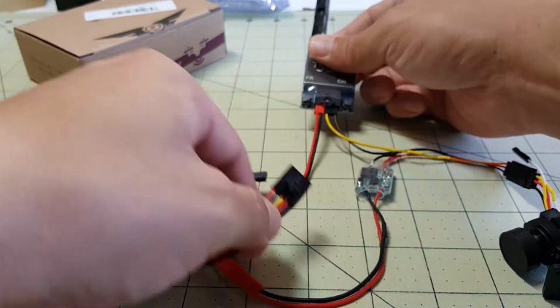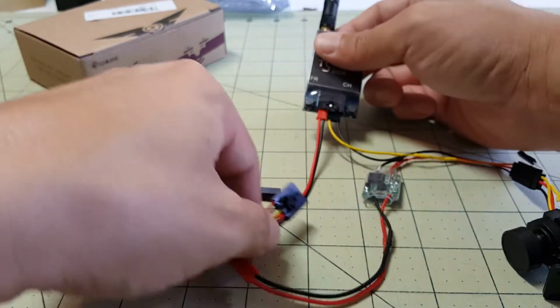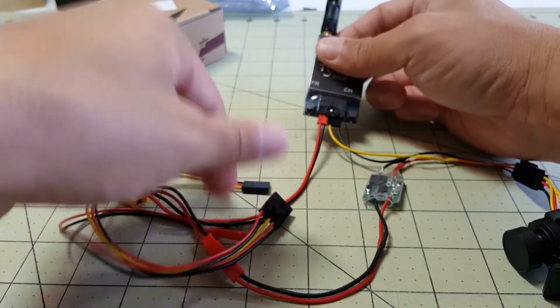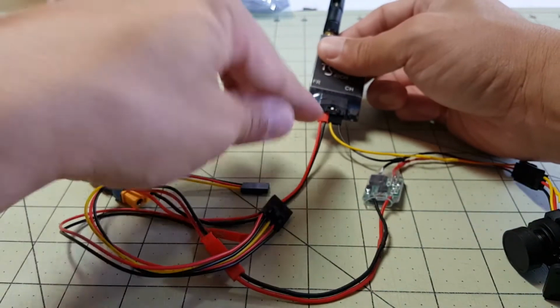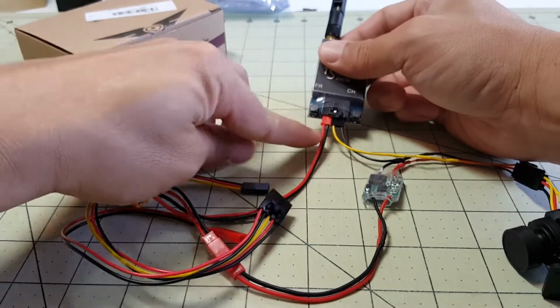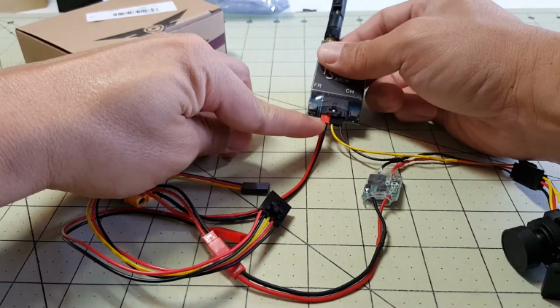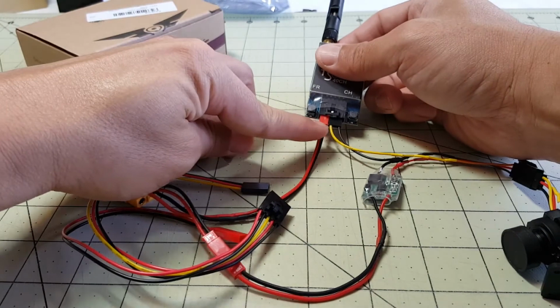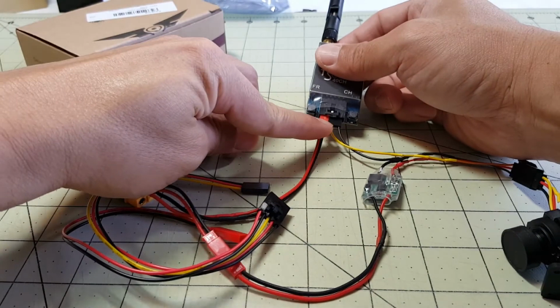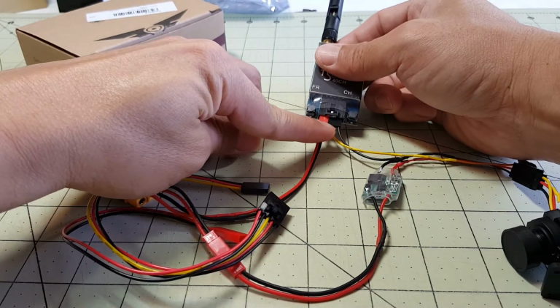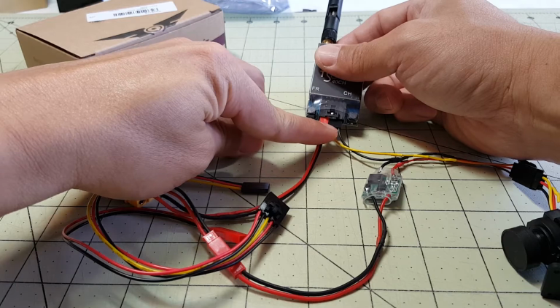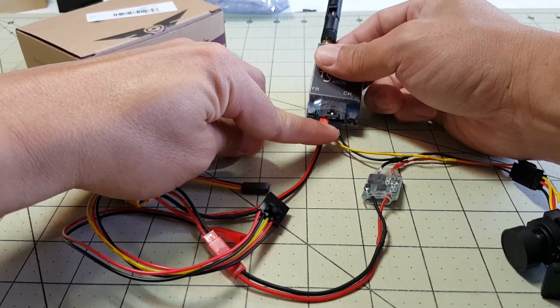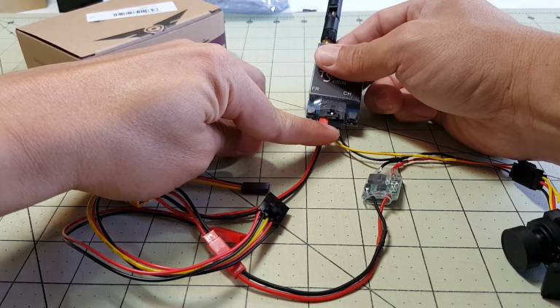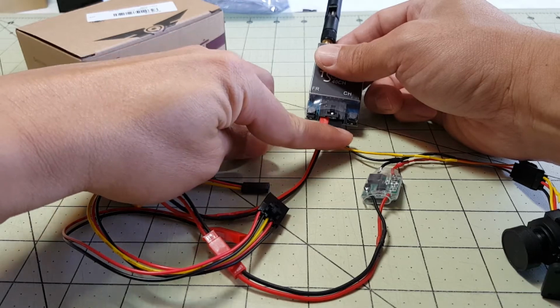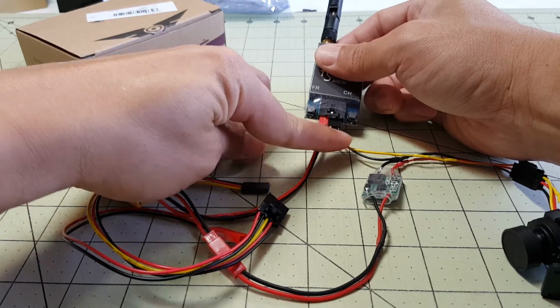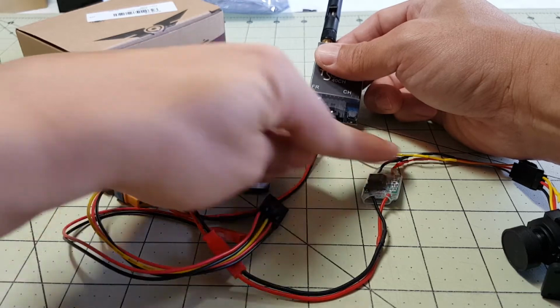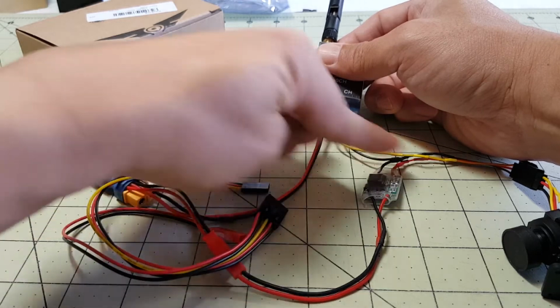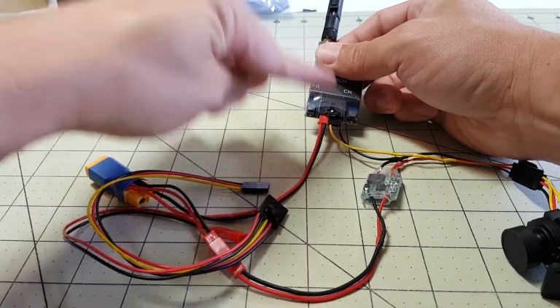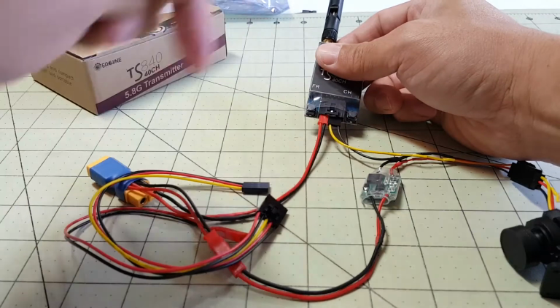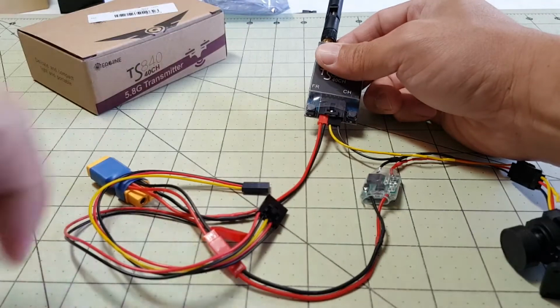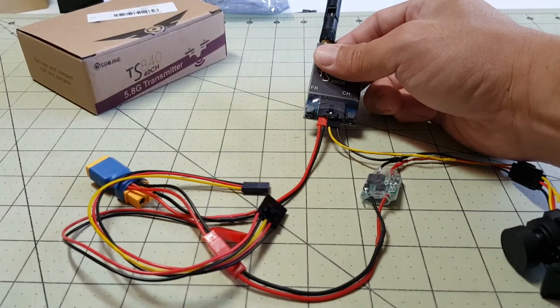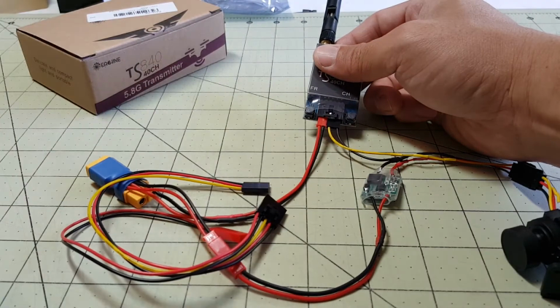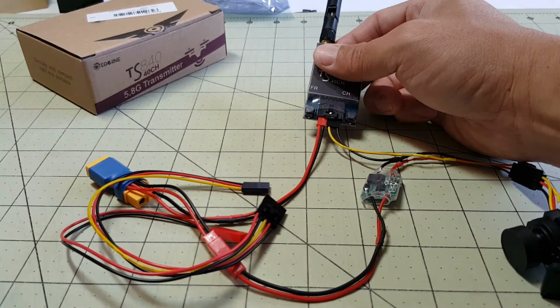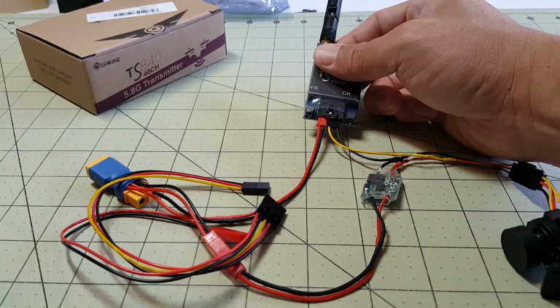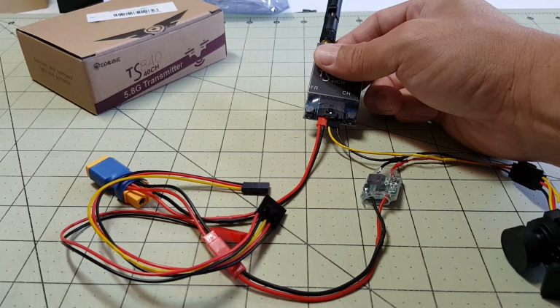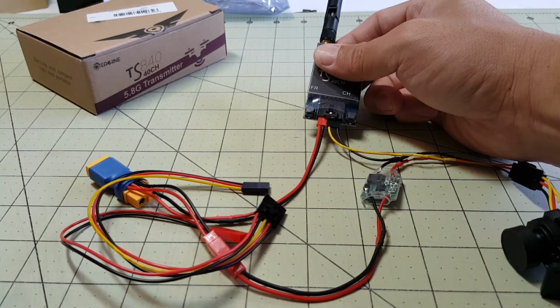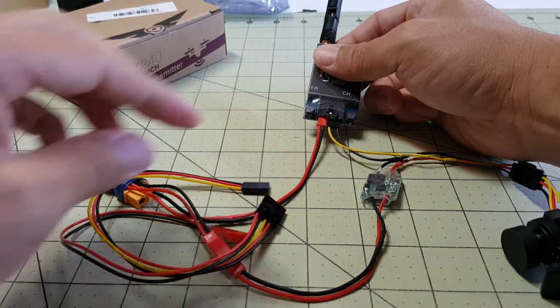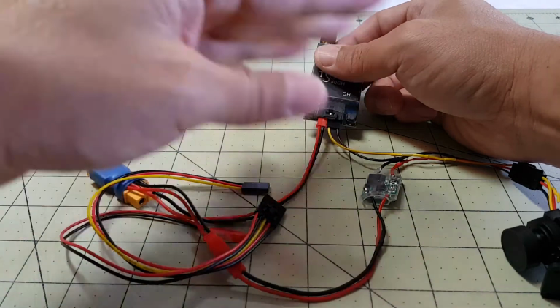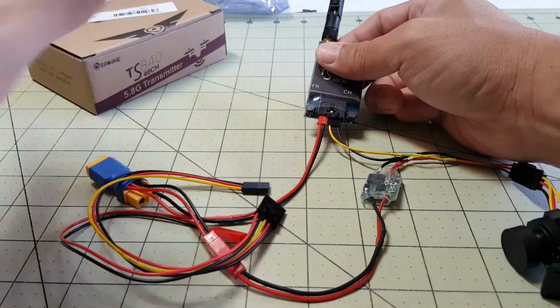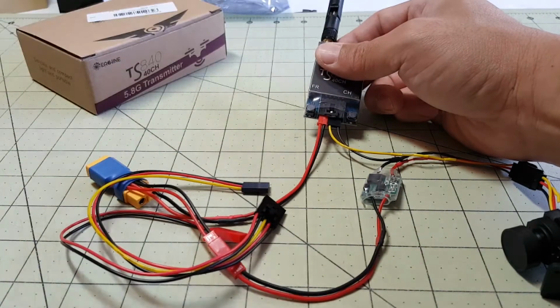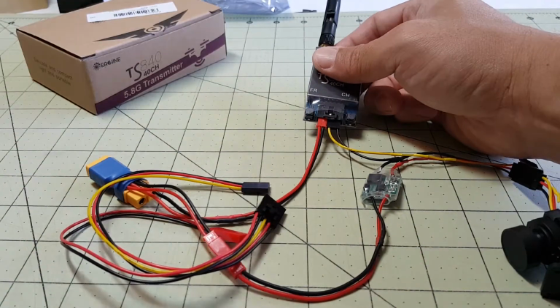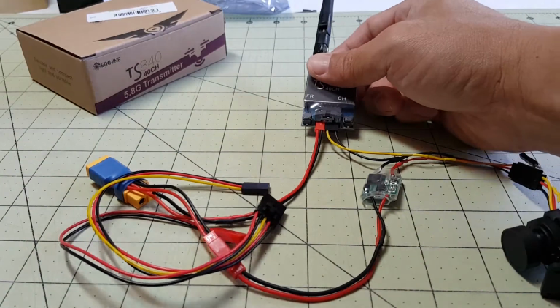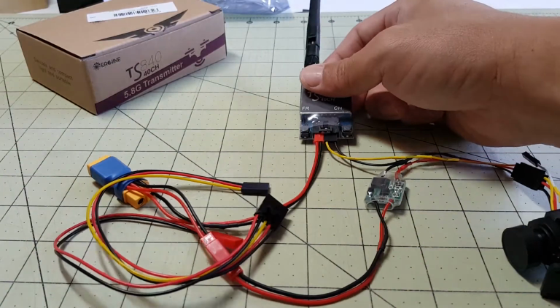If you have a camera that has a wide voltage range, you just plug your camera straight into there, so you don't need this big mess.